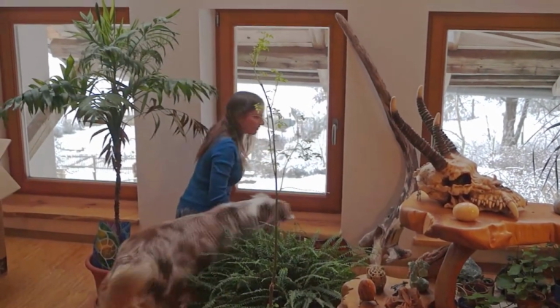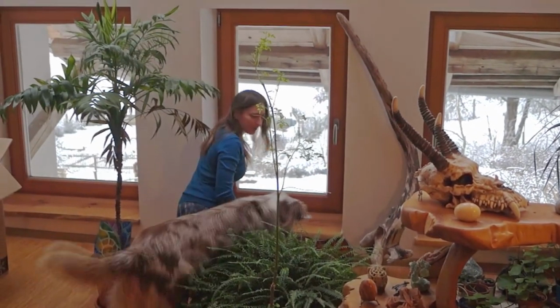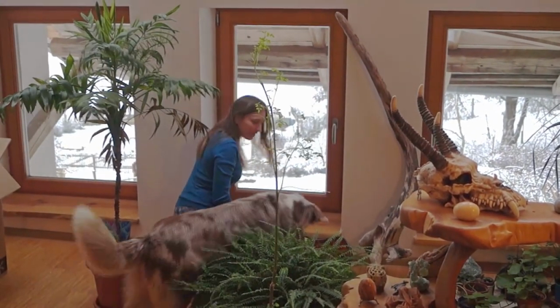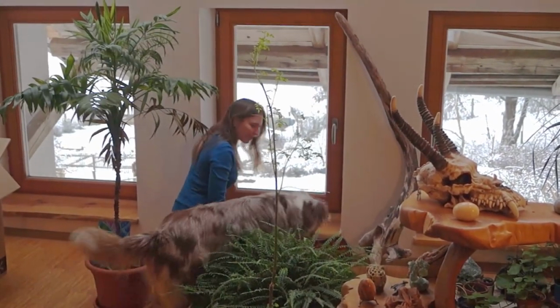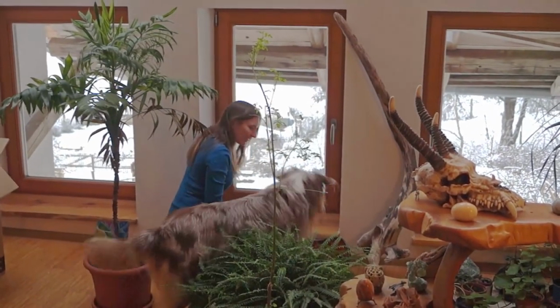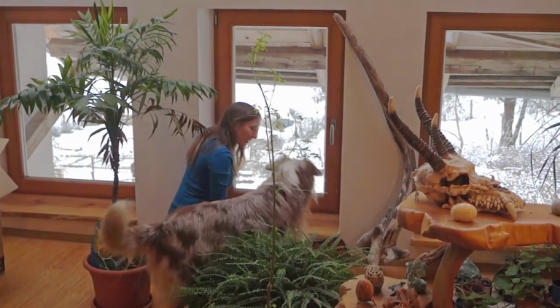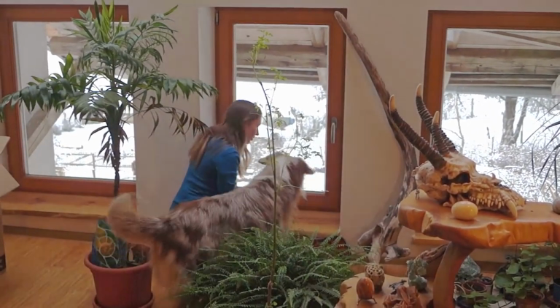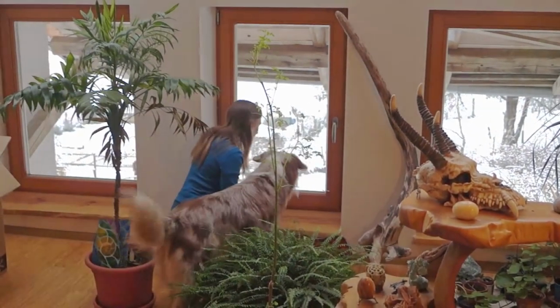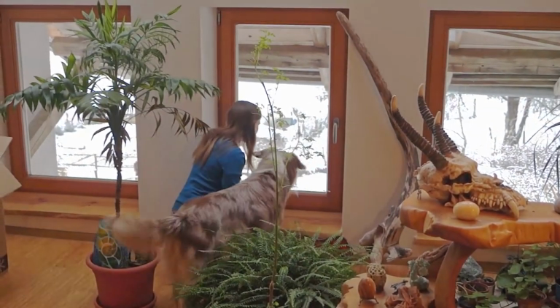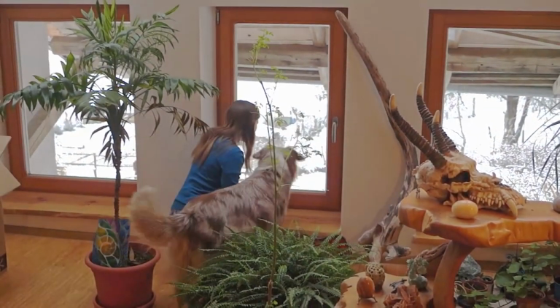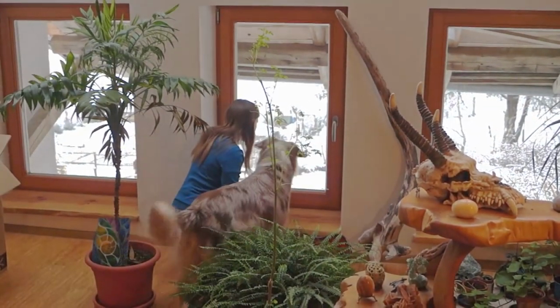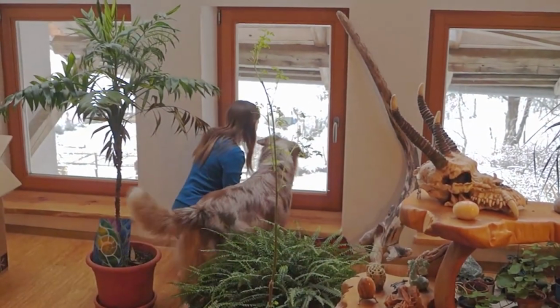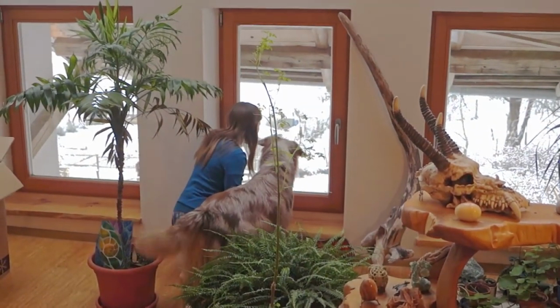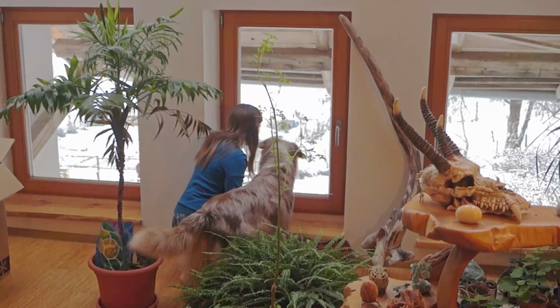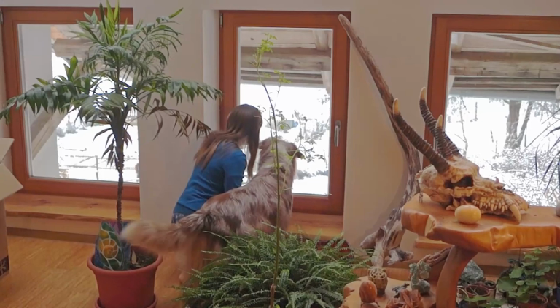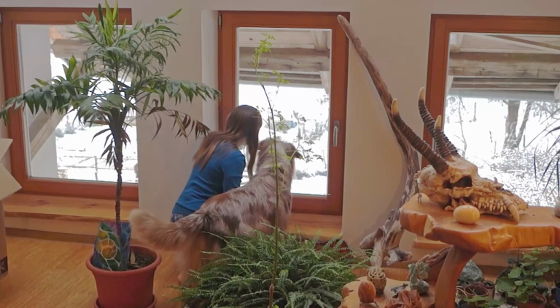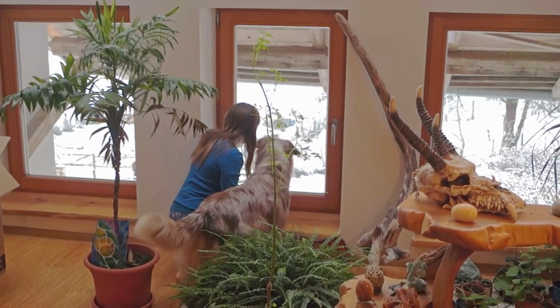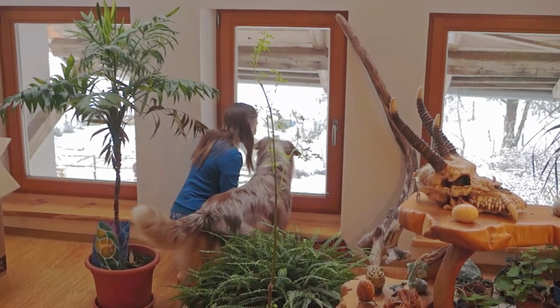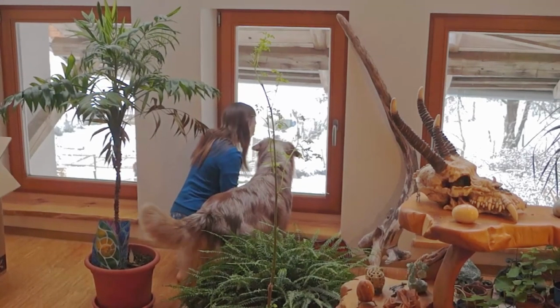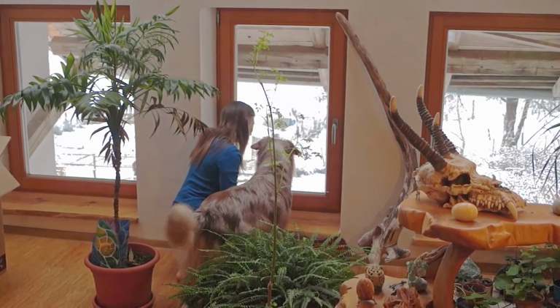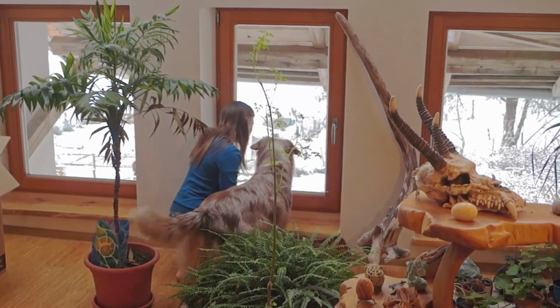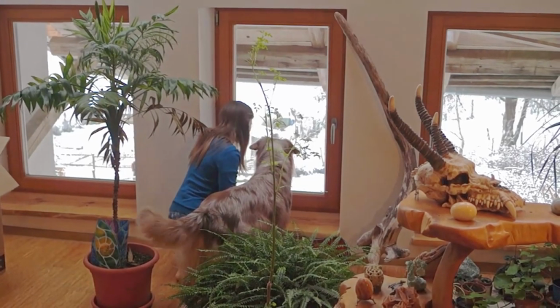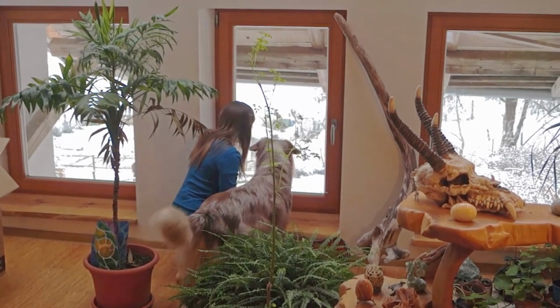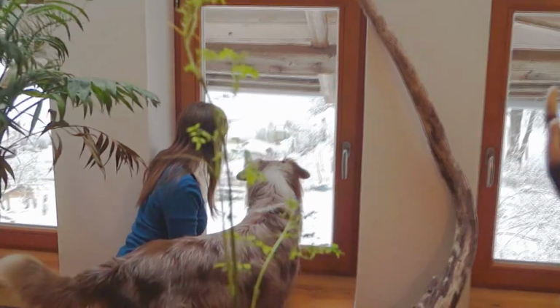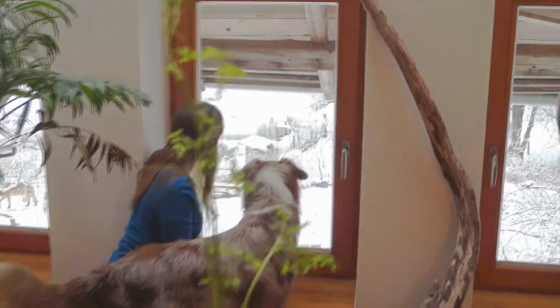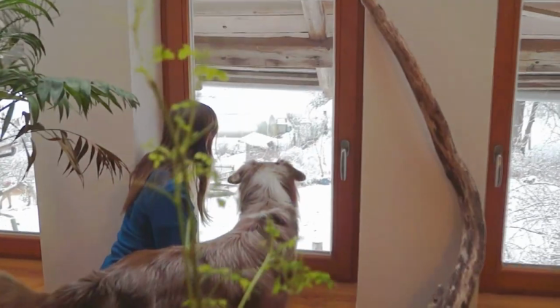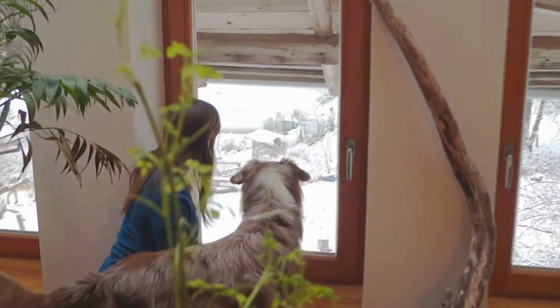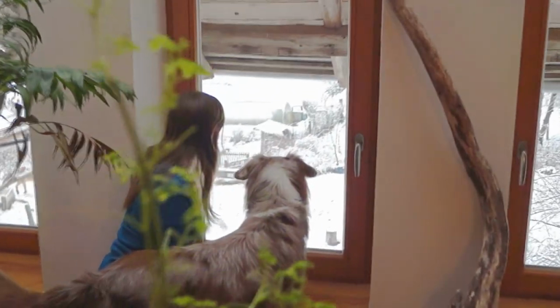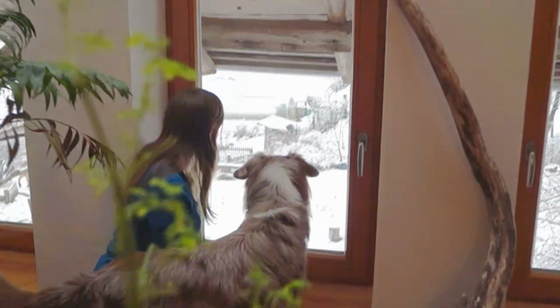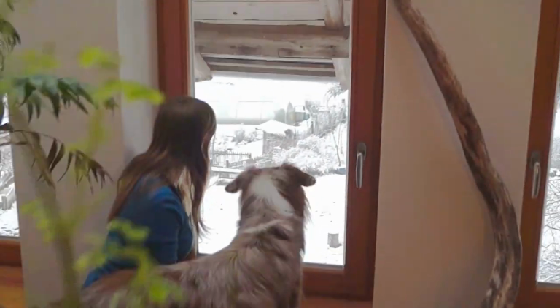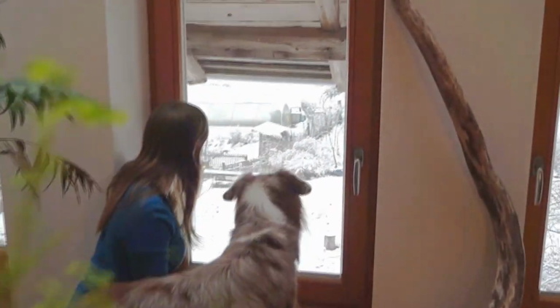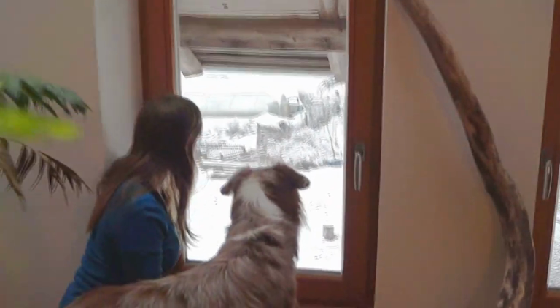Benji, look! It was snowing last night. Let's go for a walk and search for a snow dragon.